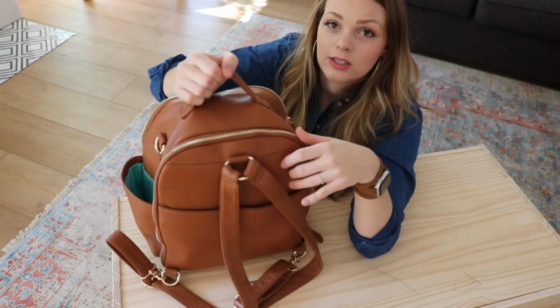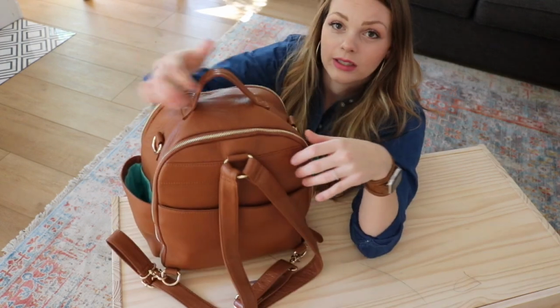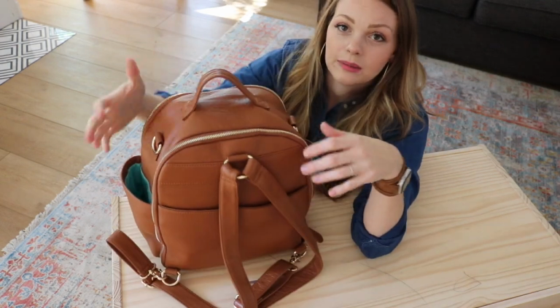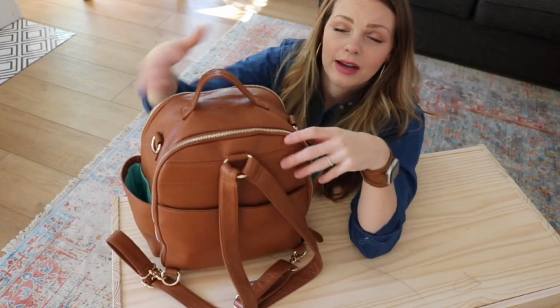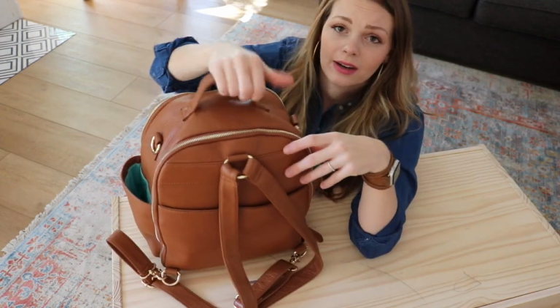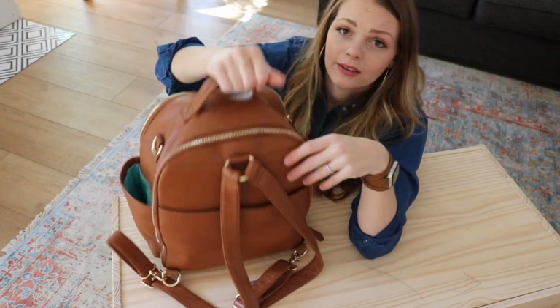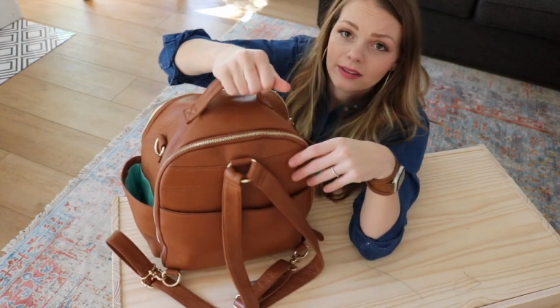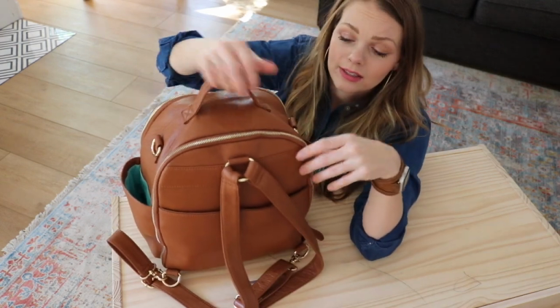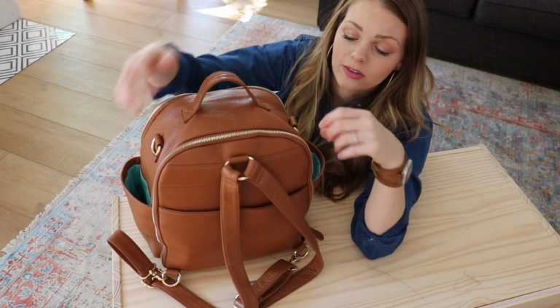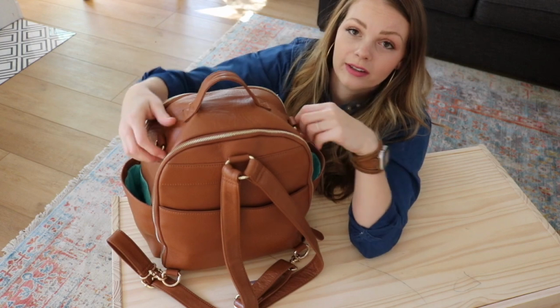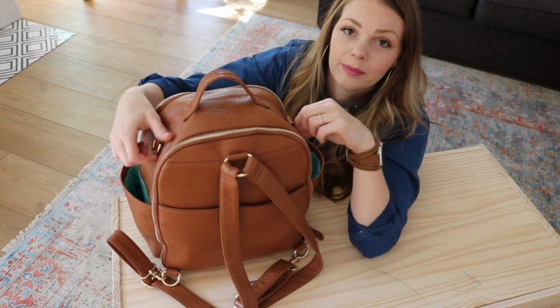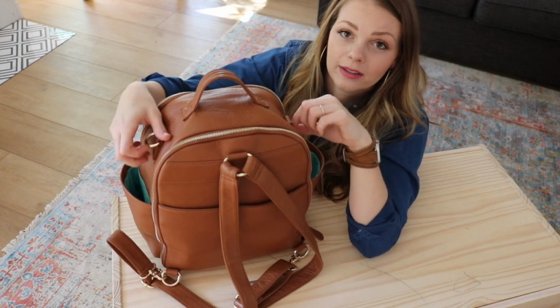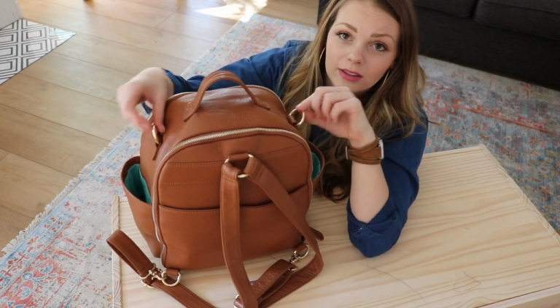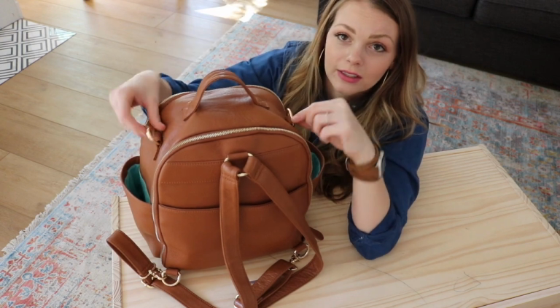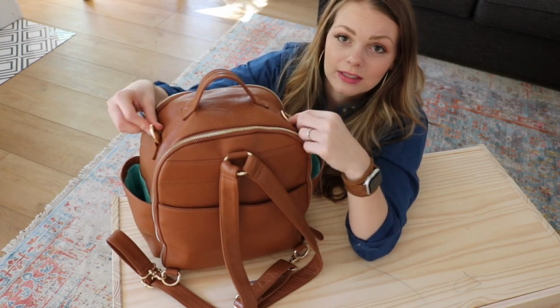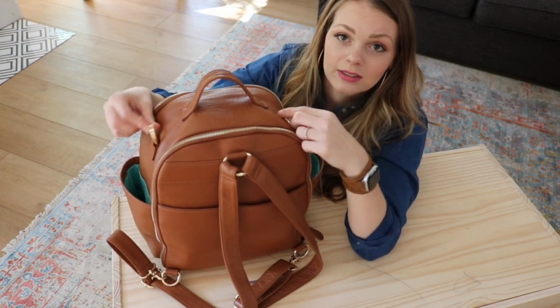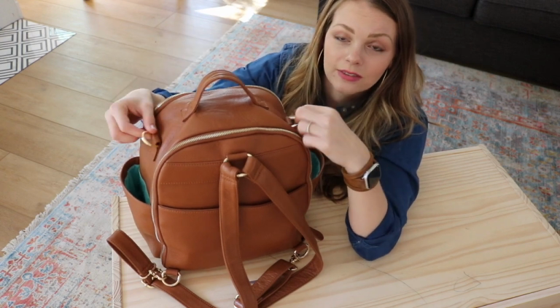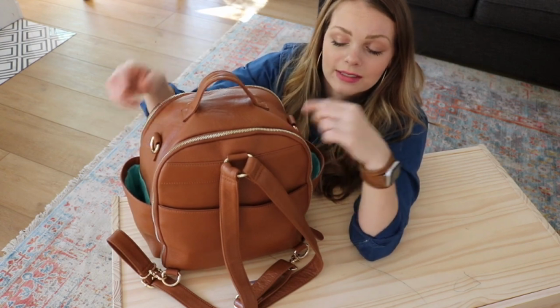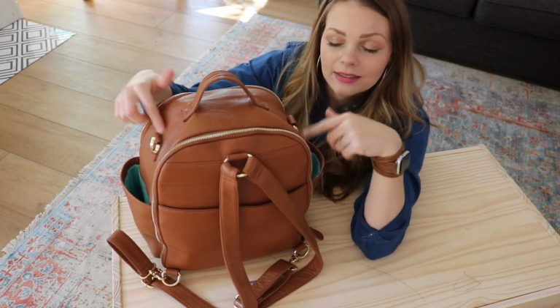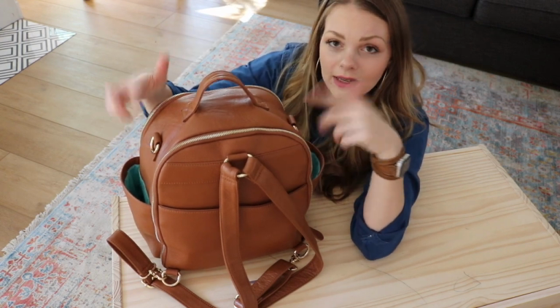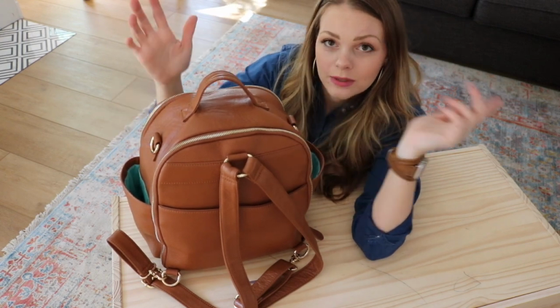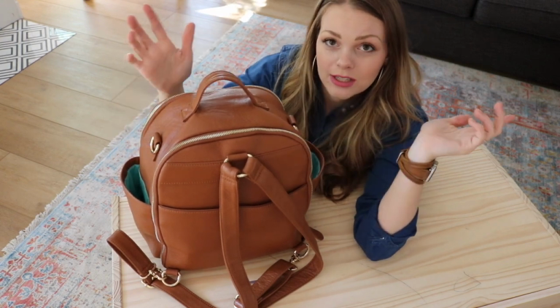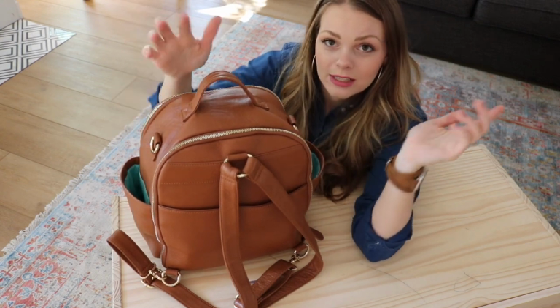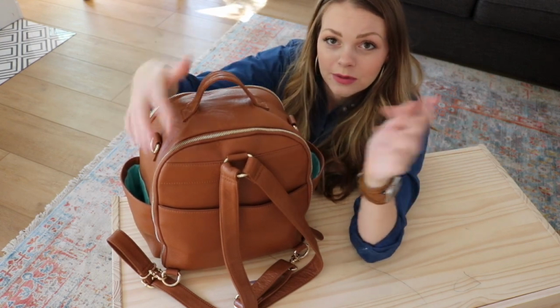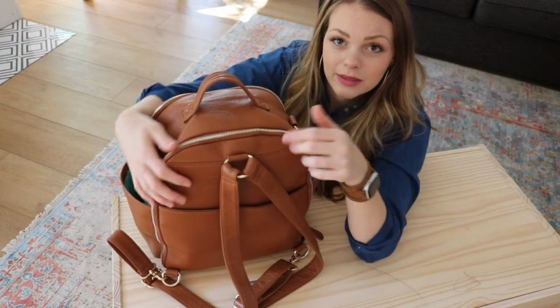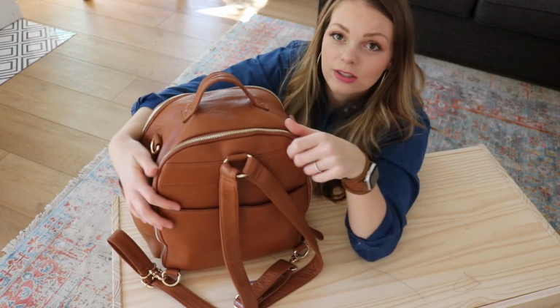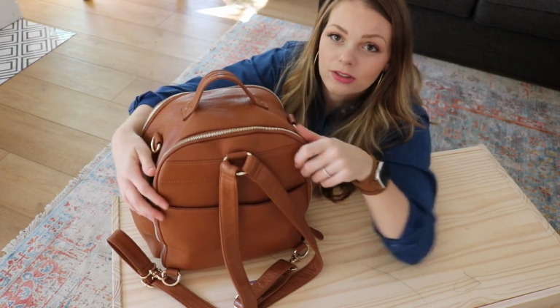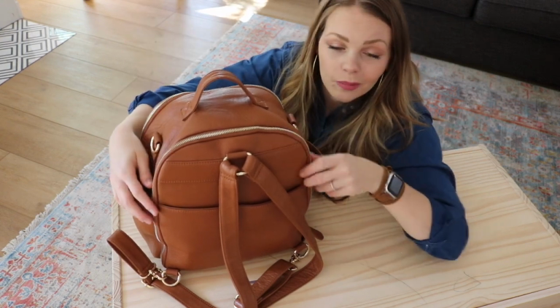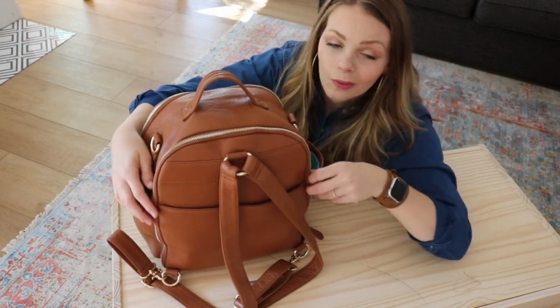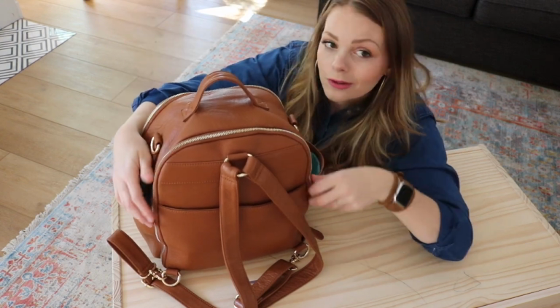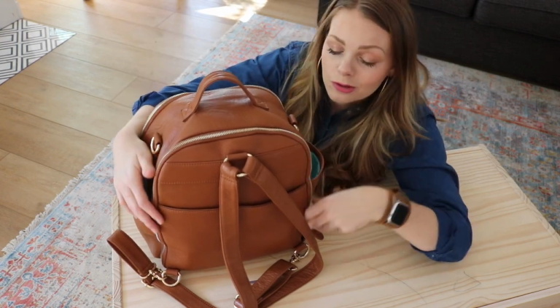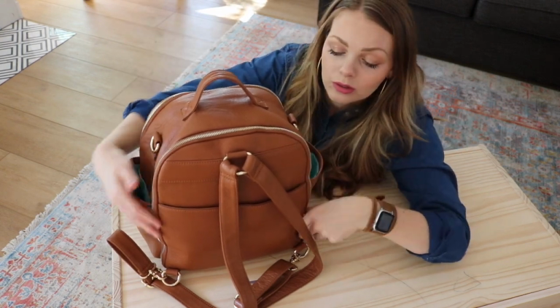Turning the bag around, there's a great grab handle and also D-rings on the side which attach to a messenger strap or your stroller.